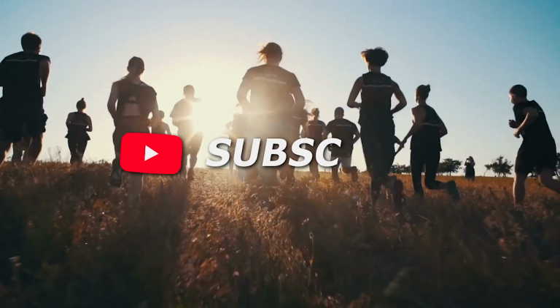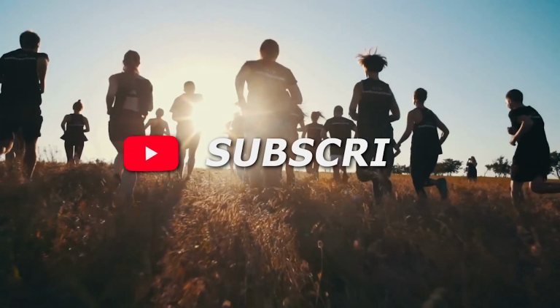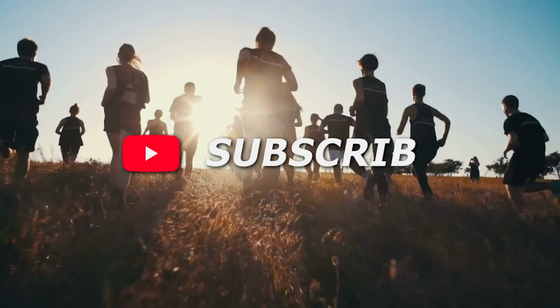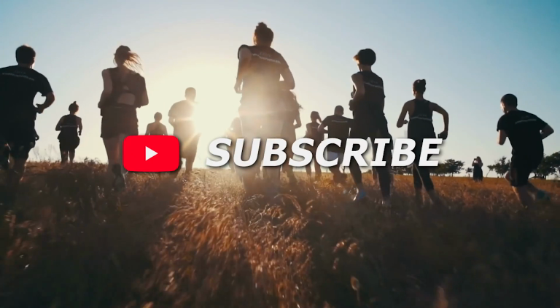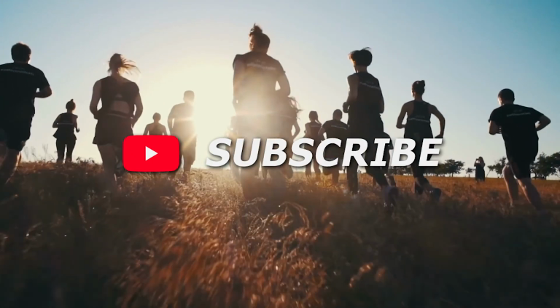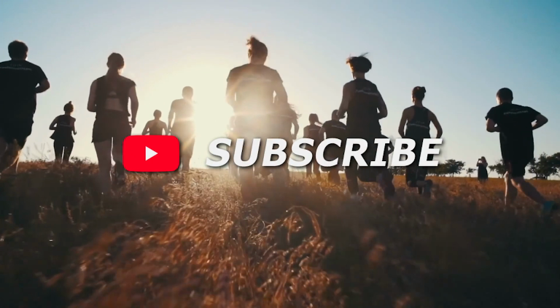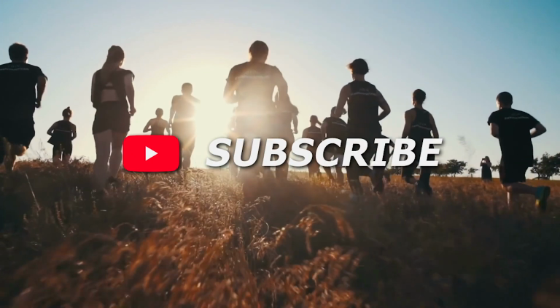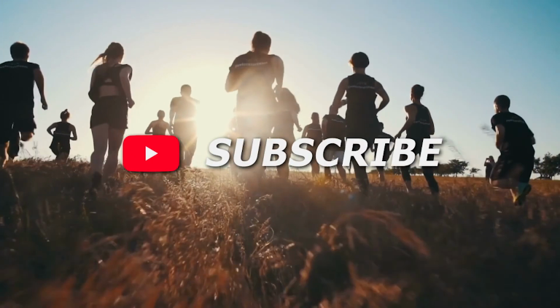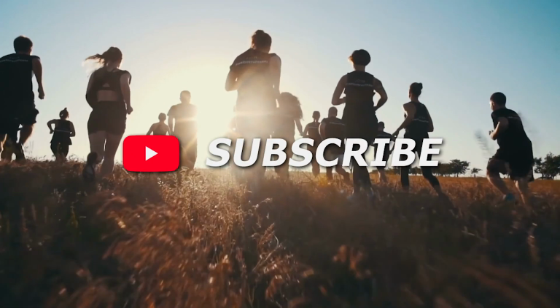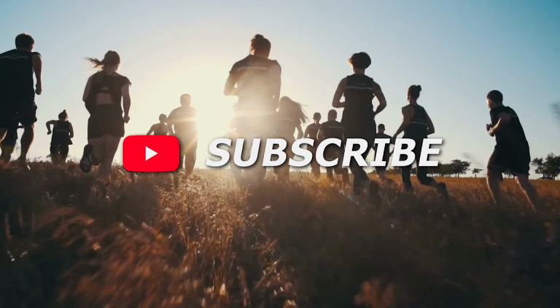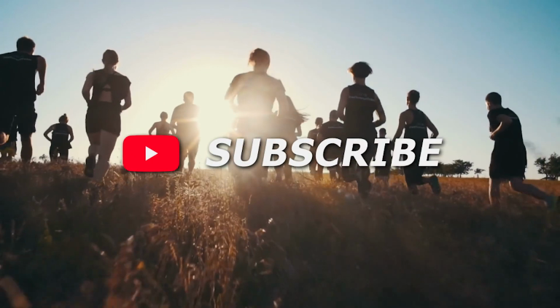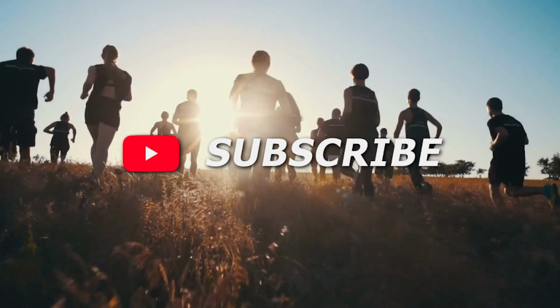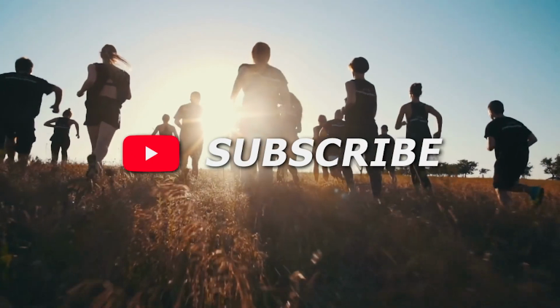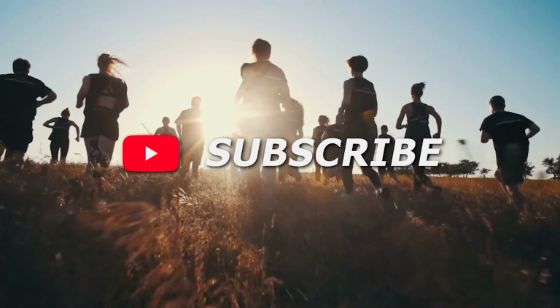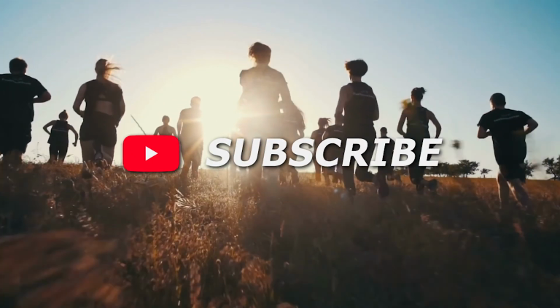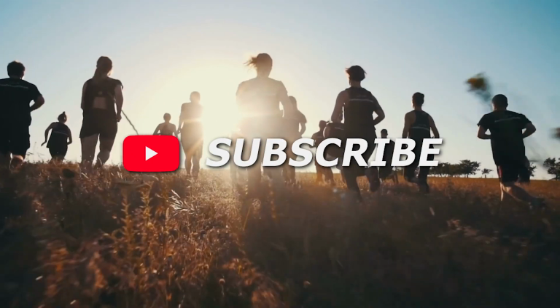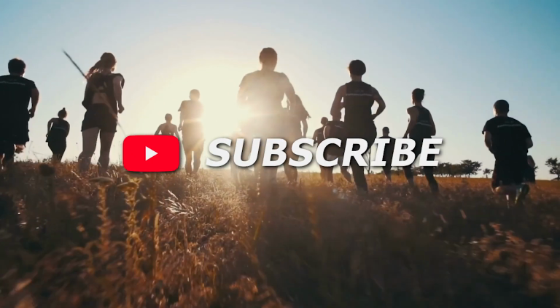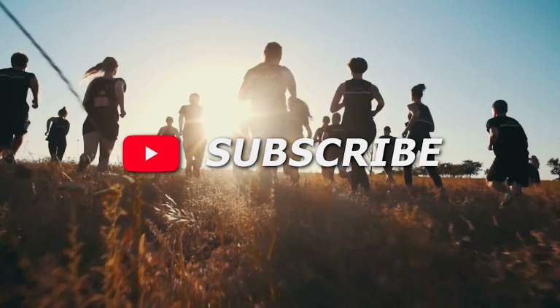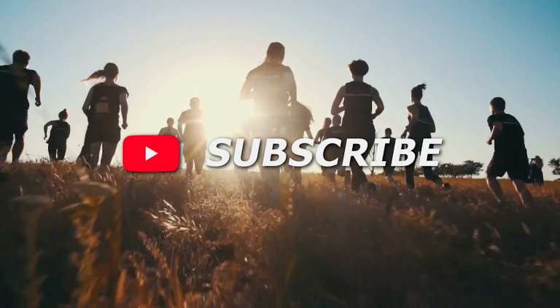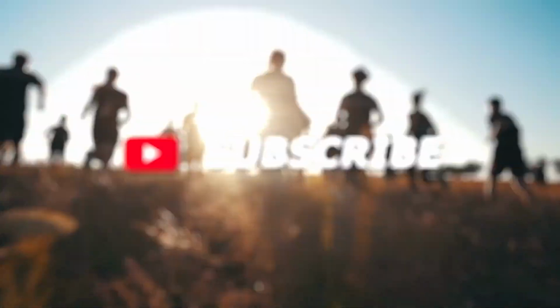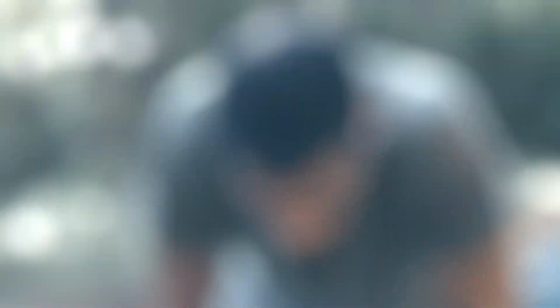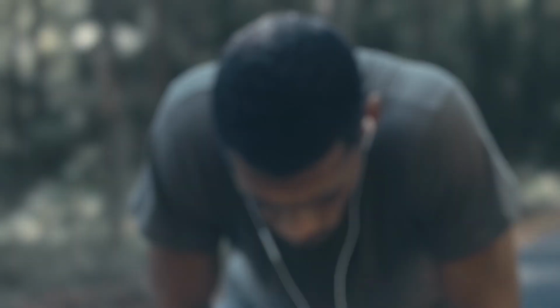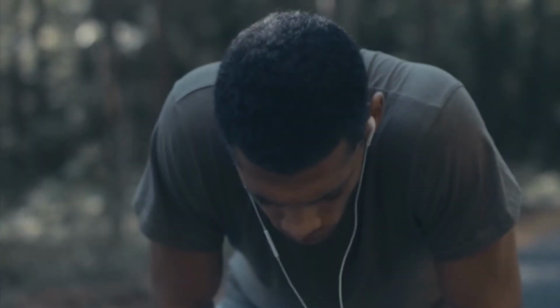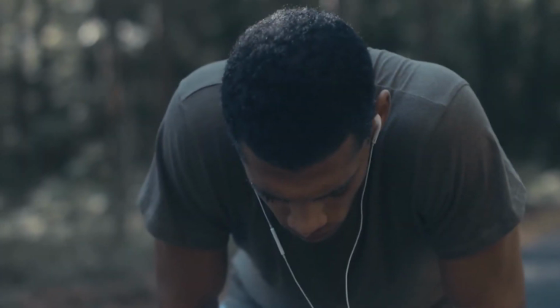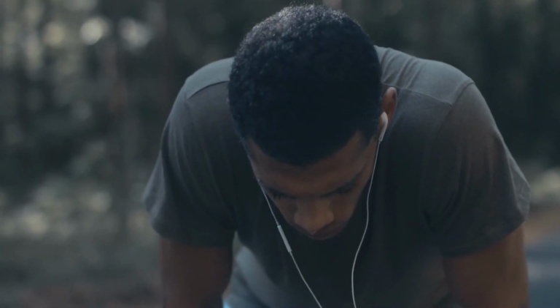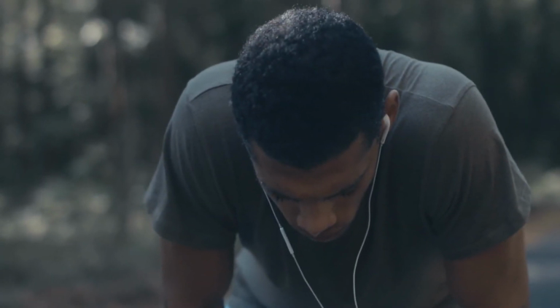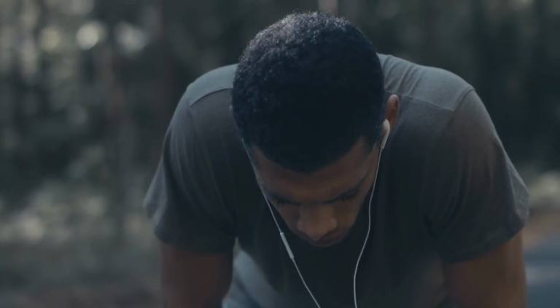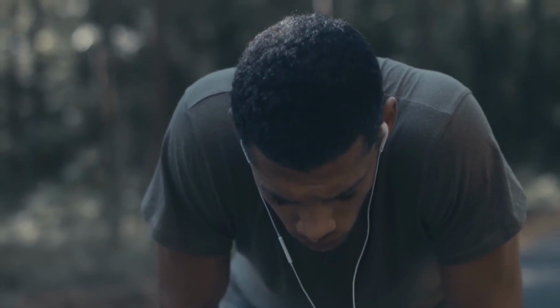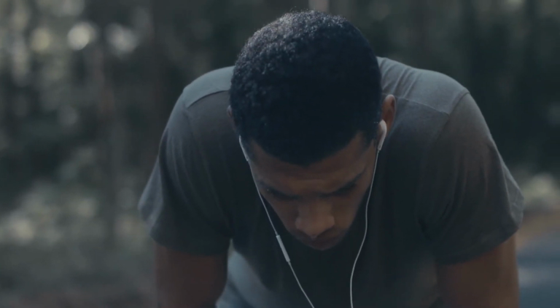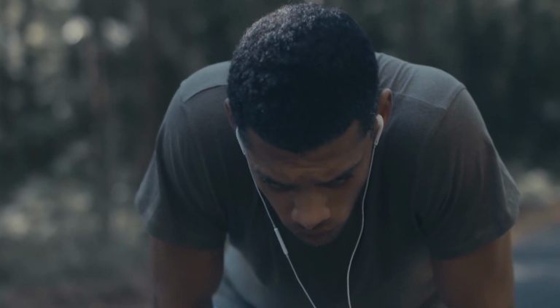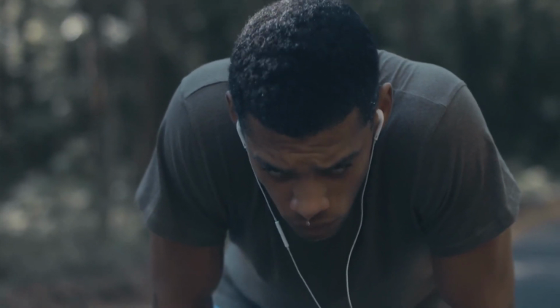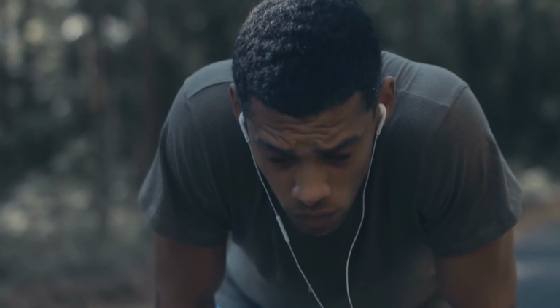If you like this video, please hit the thumbs up button and subscribe to our channel. Also, let us know which video you would like to see next from us.